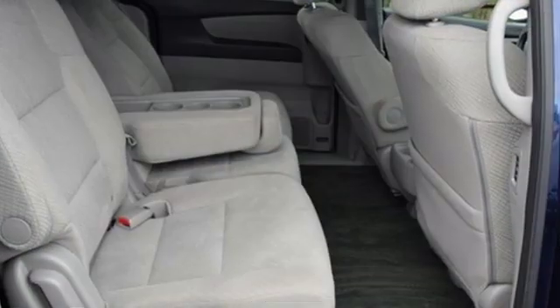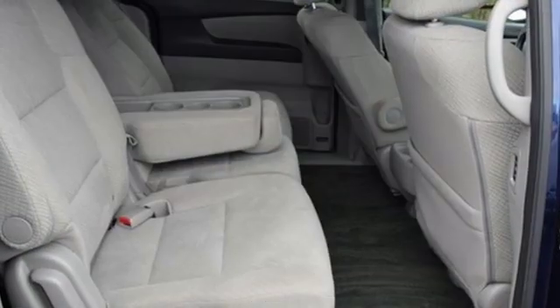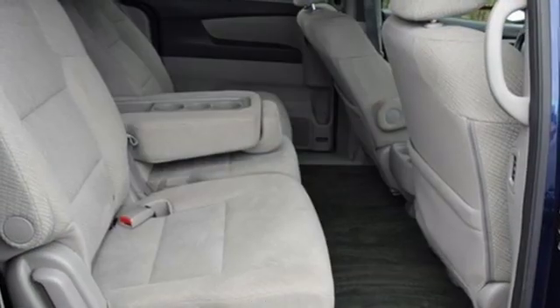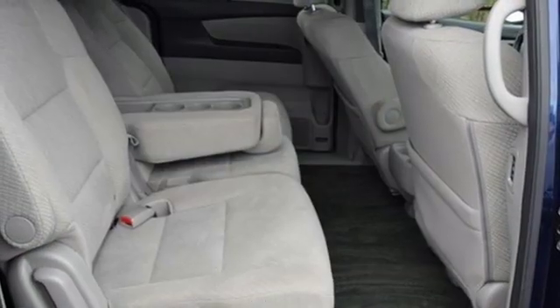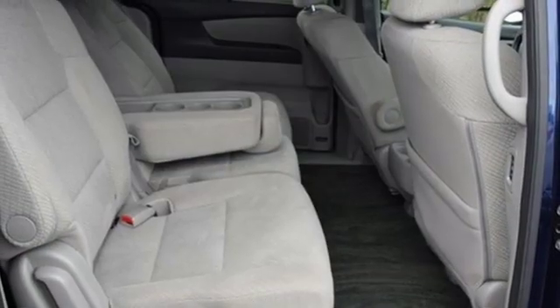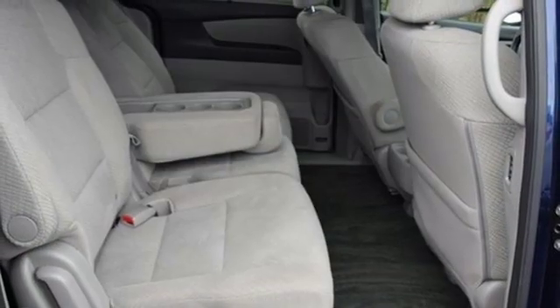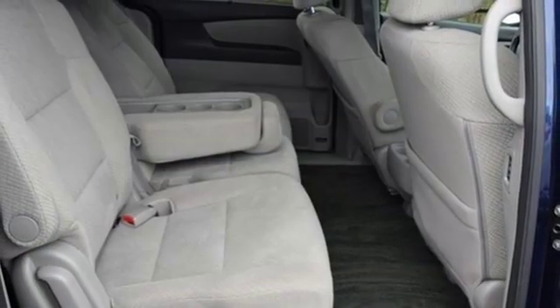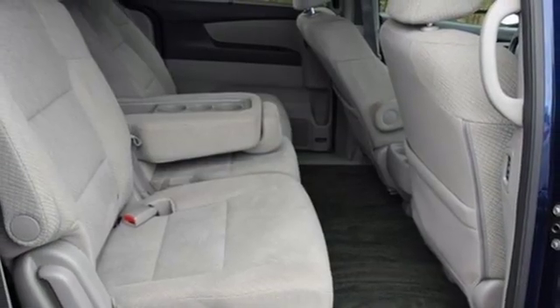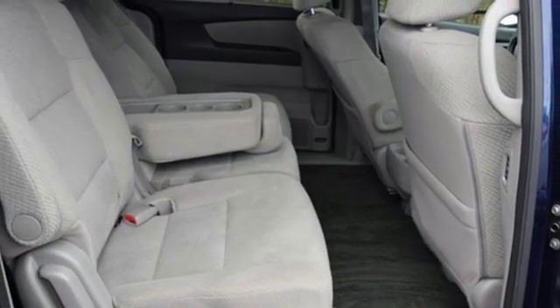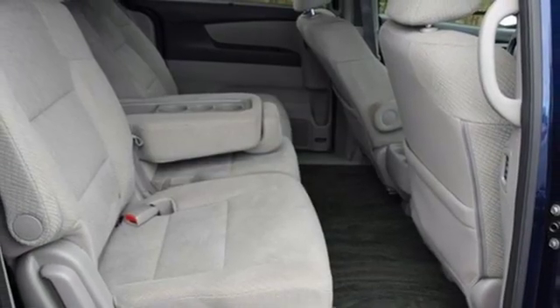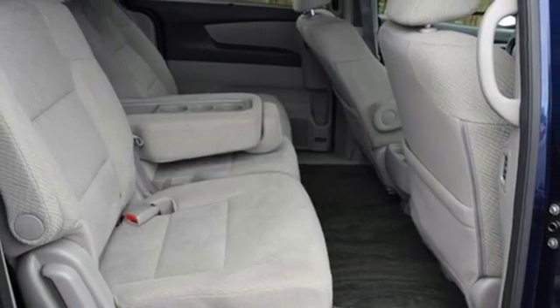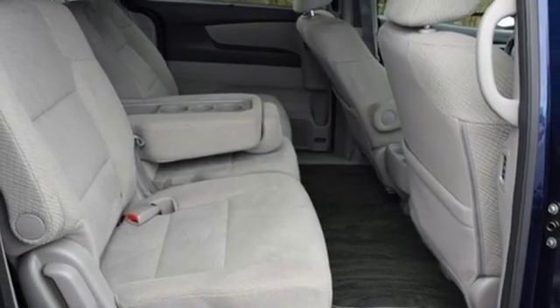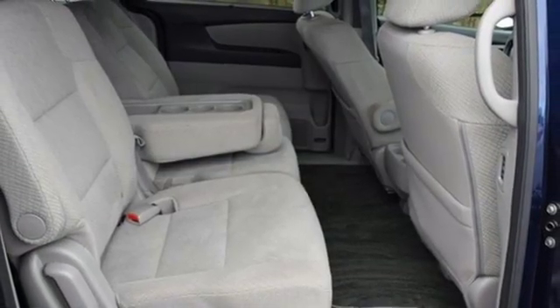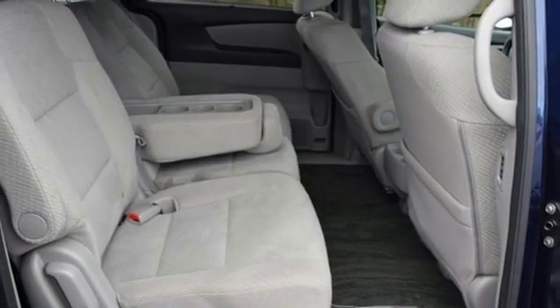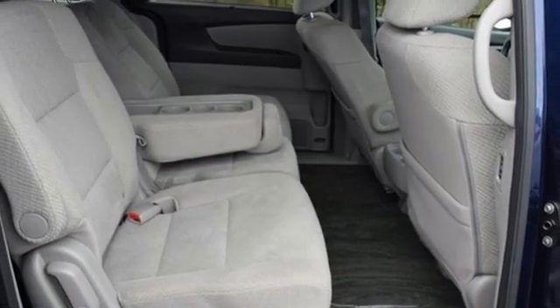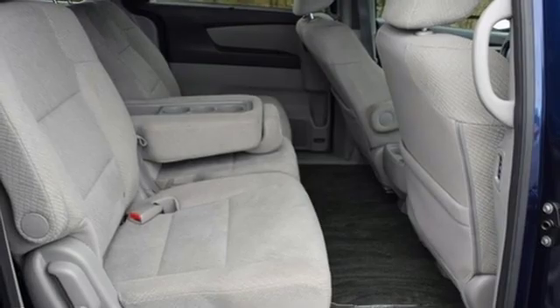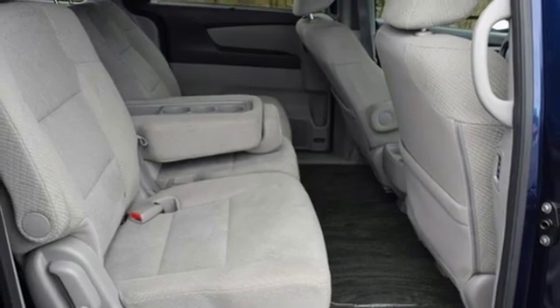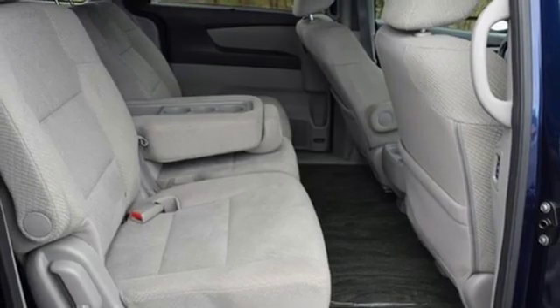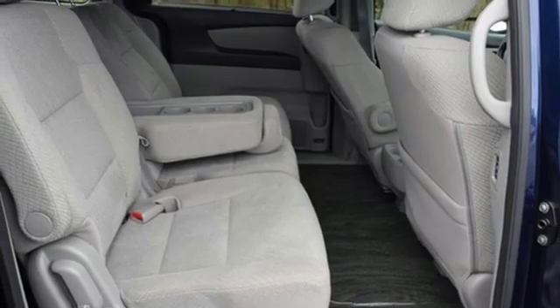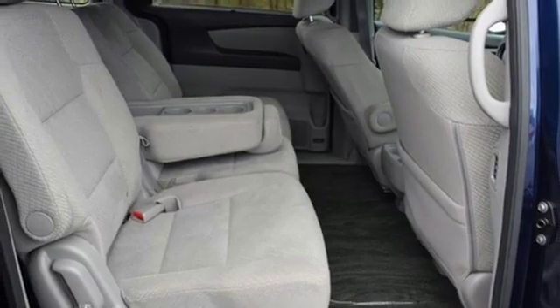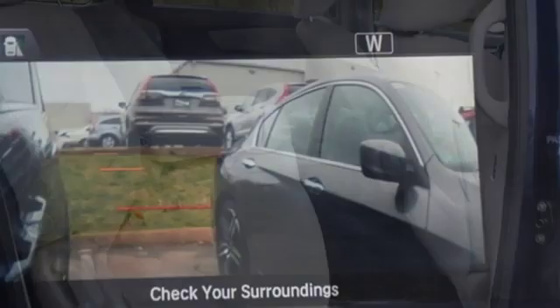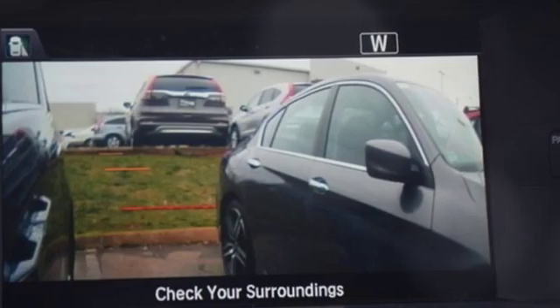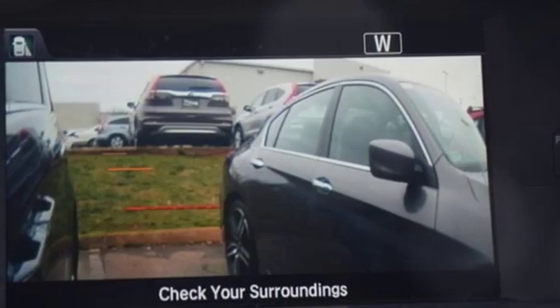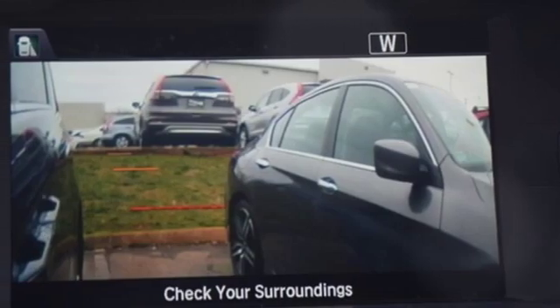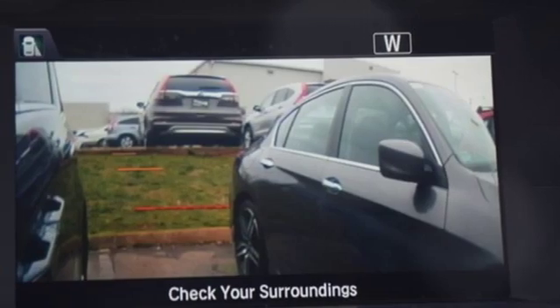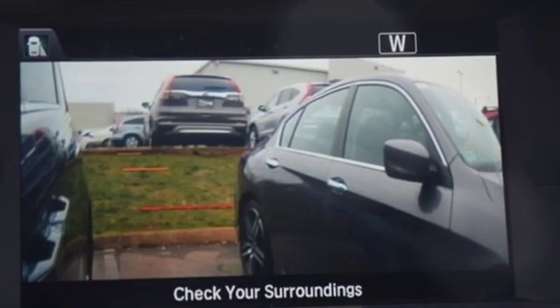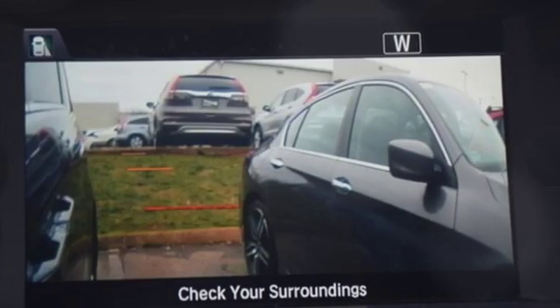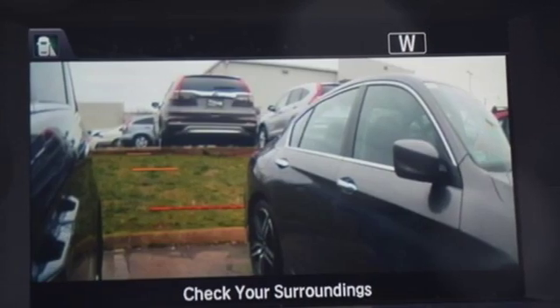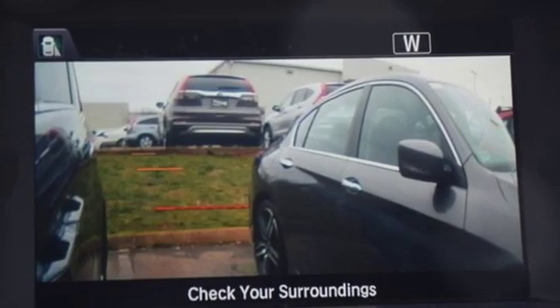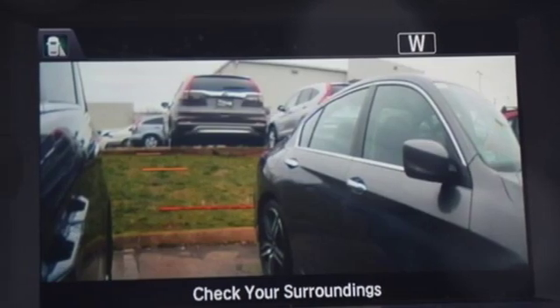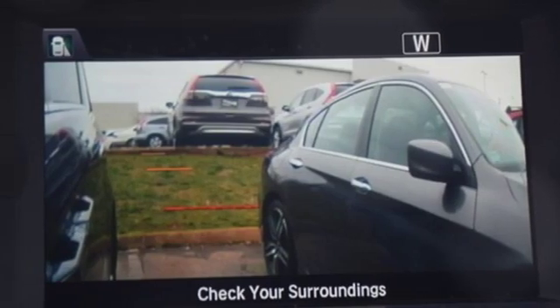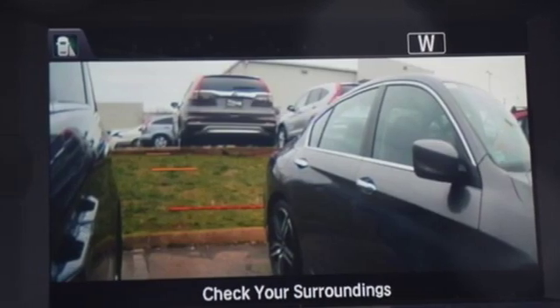Super functional, ultra-flexible, and the perfect collaborator every day. Take this Odyssey home today.